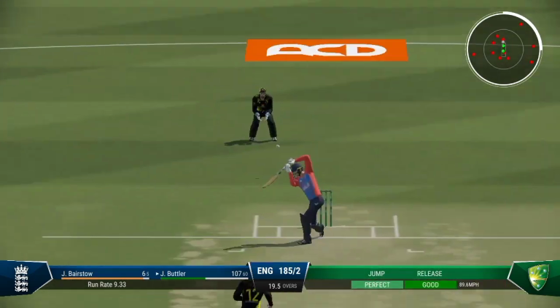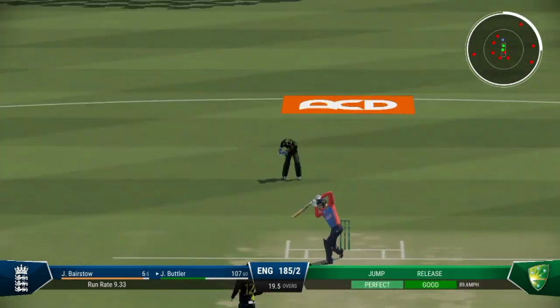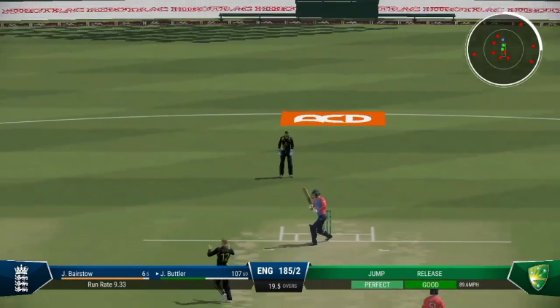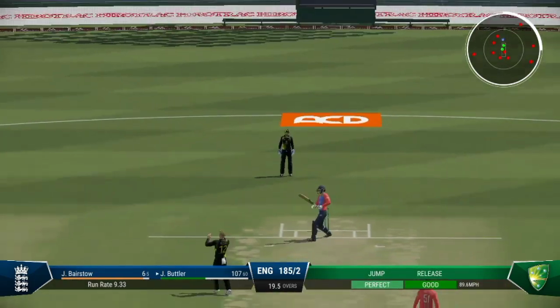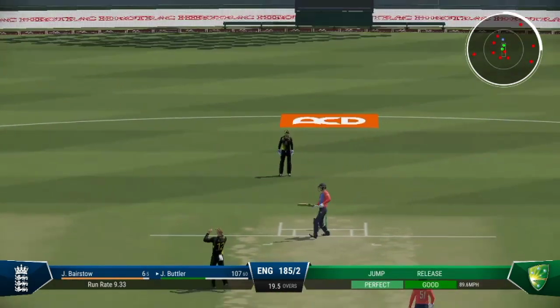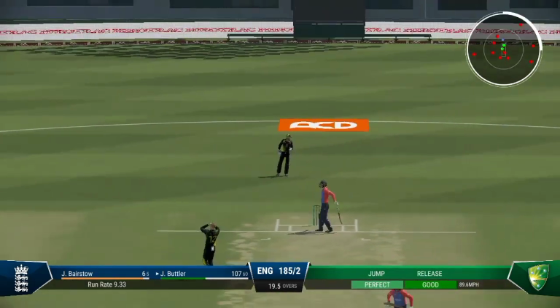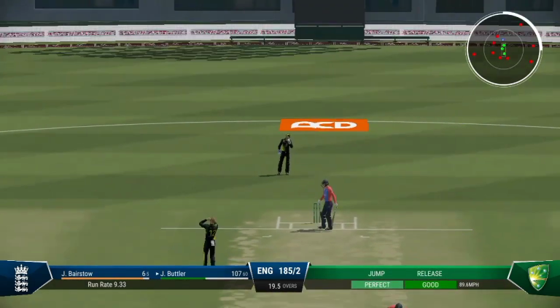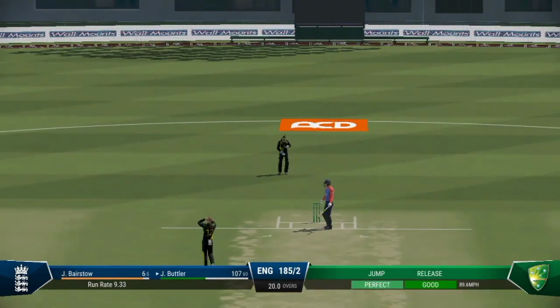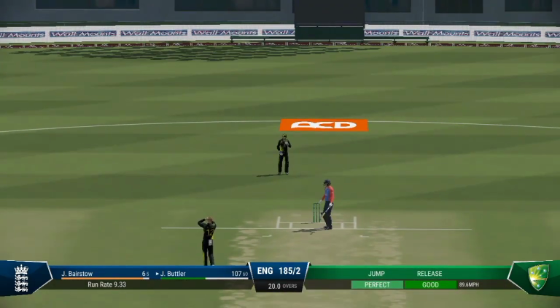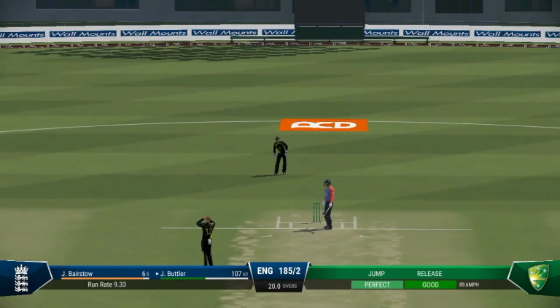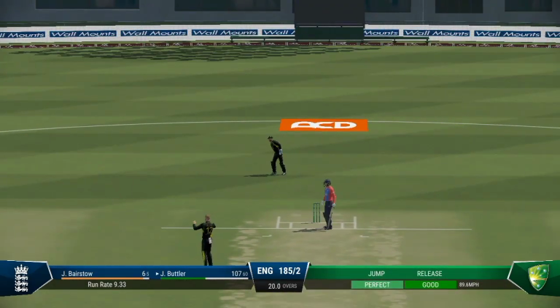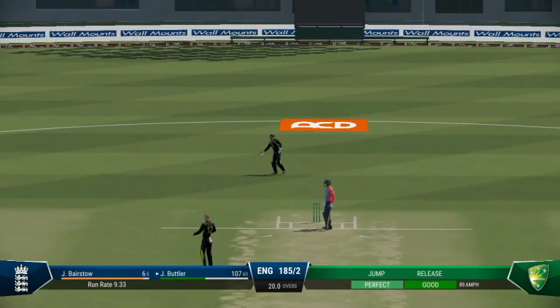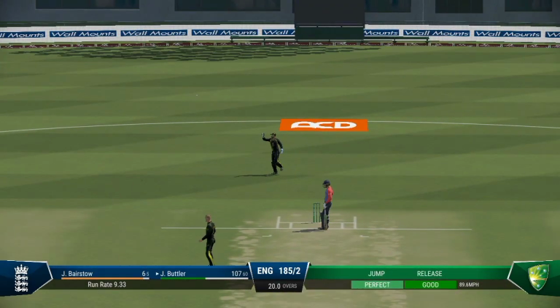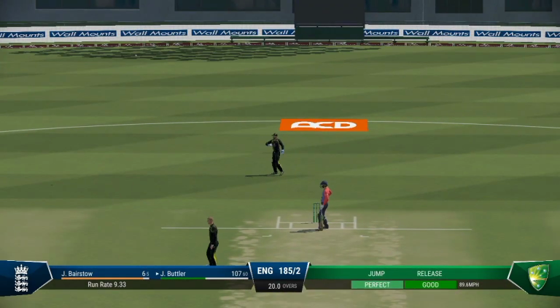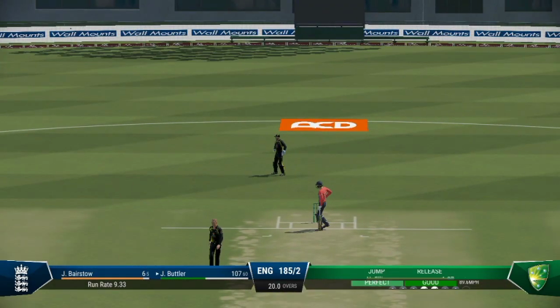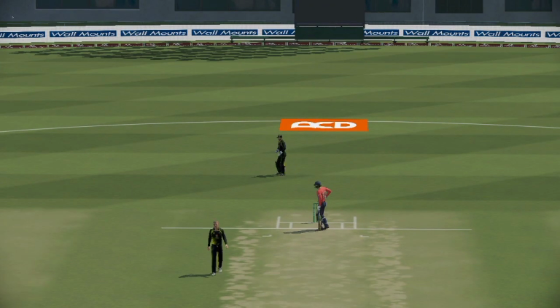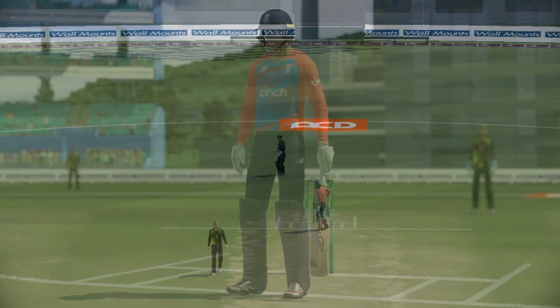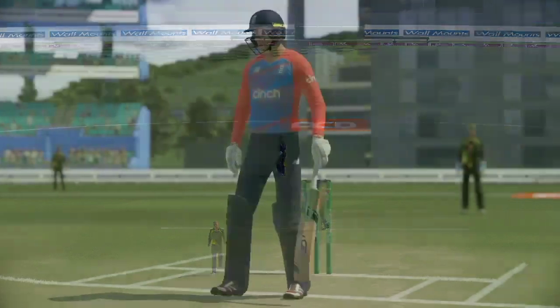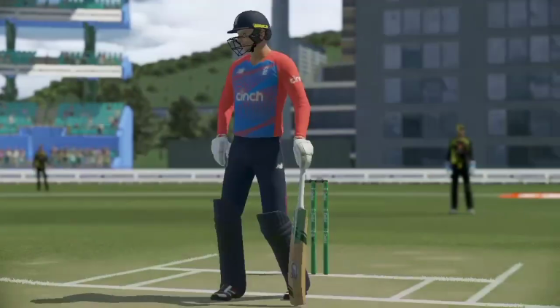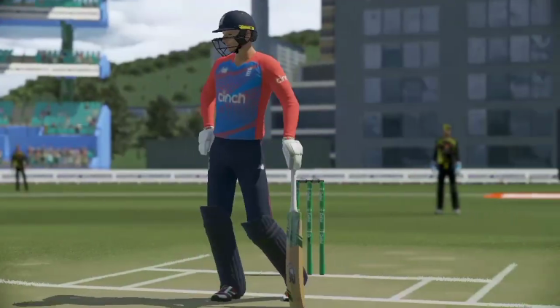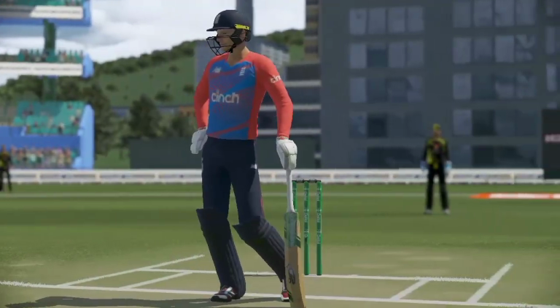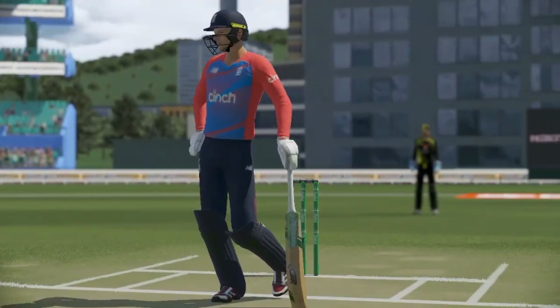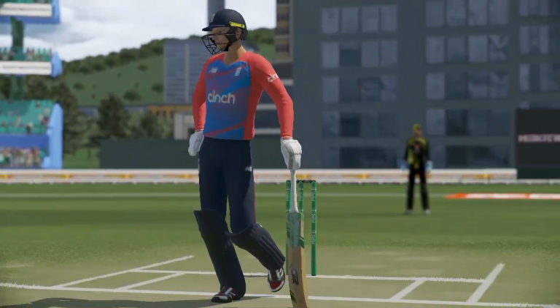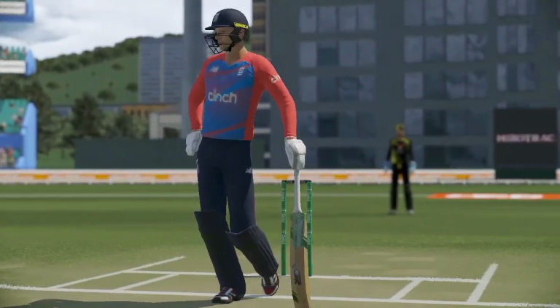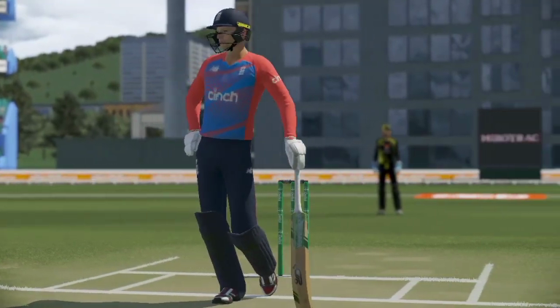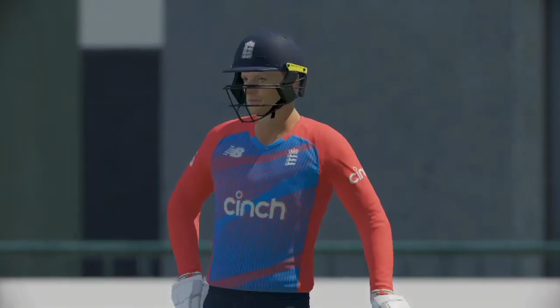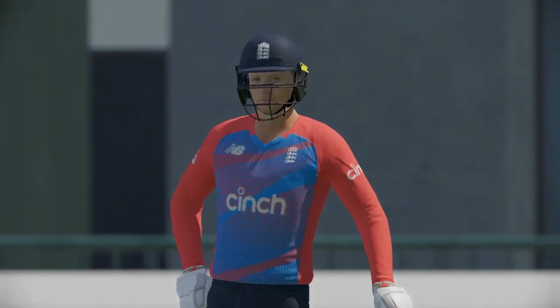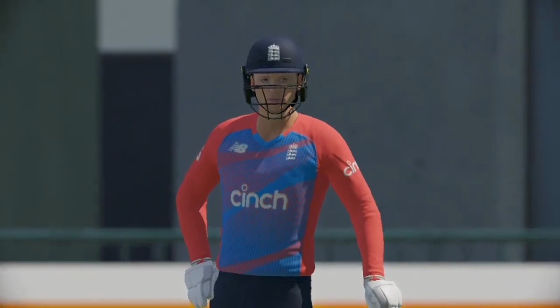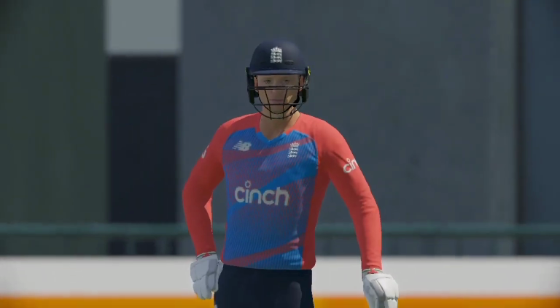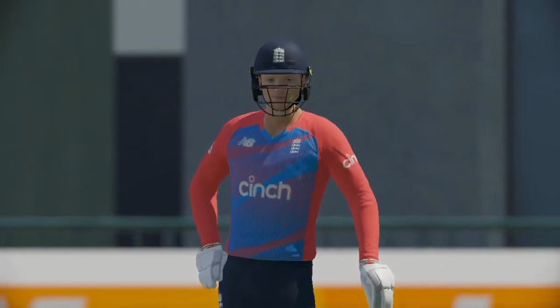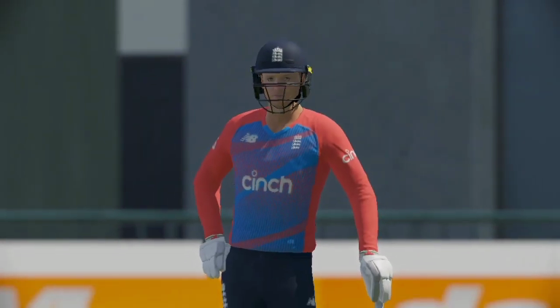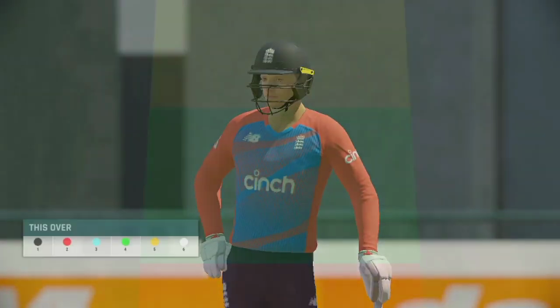Wow, that's missed a lot. Maybe they didn't pick it up — very late on the shot. Over. England are 185 for two.